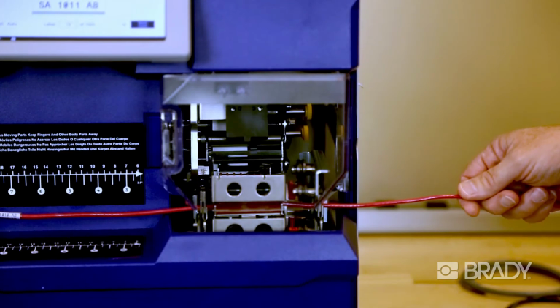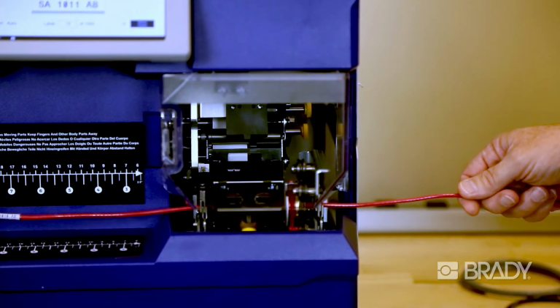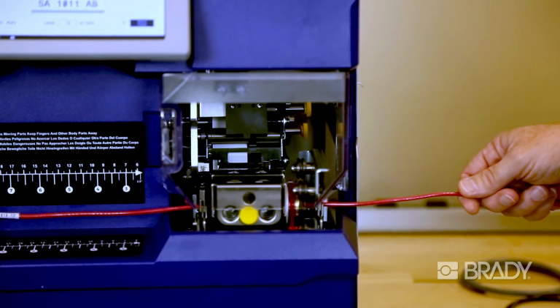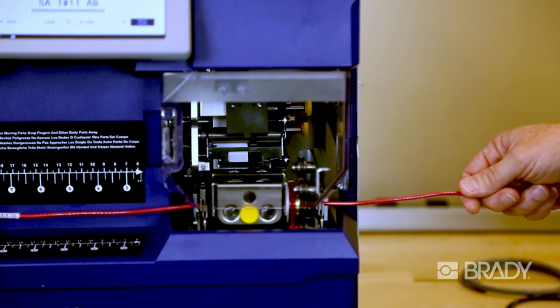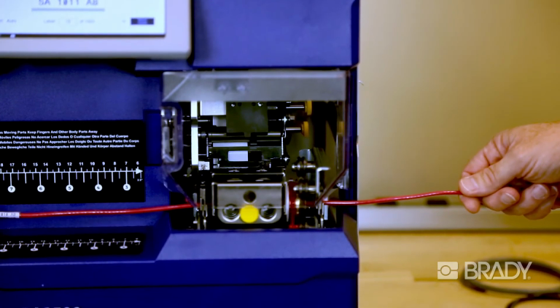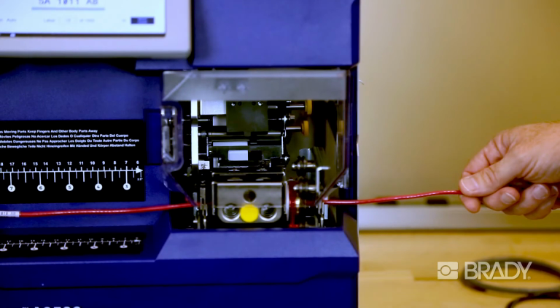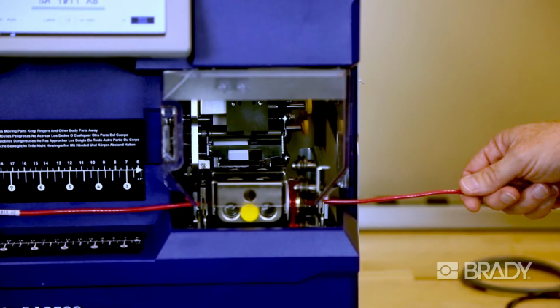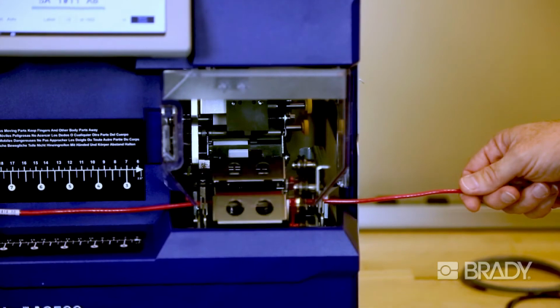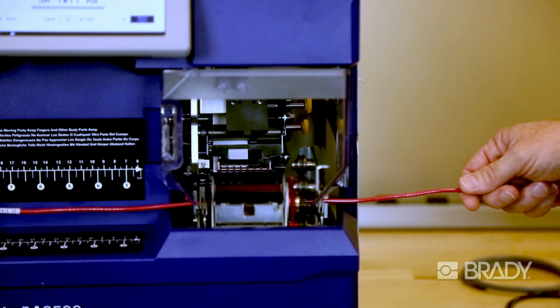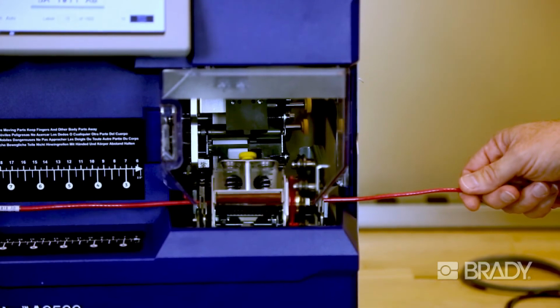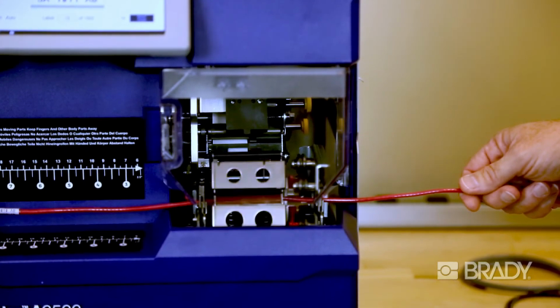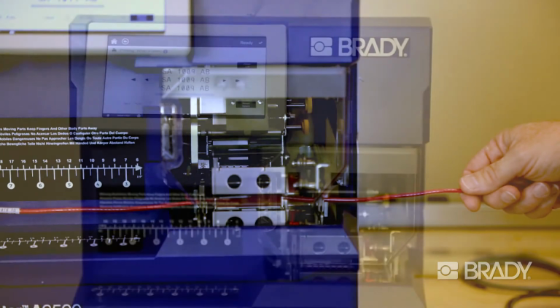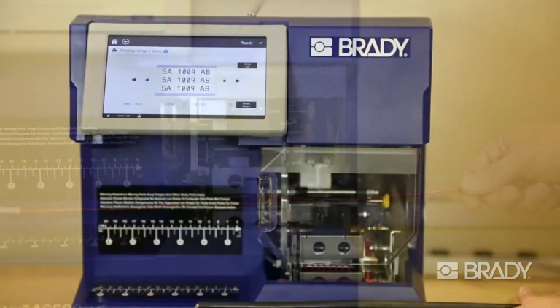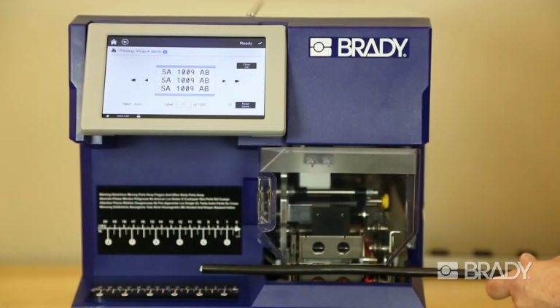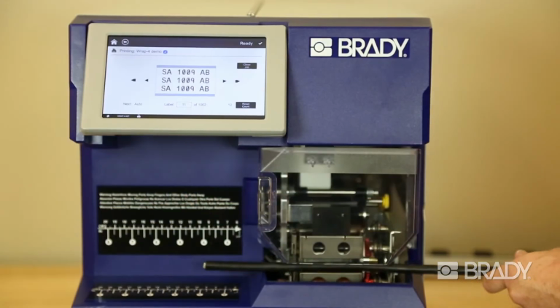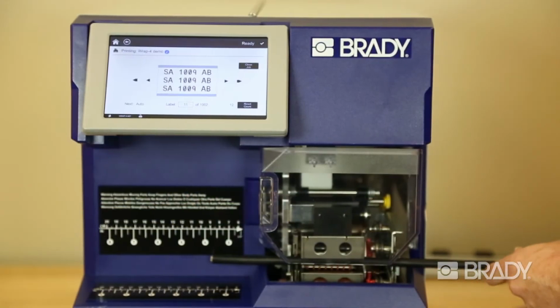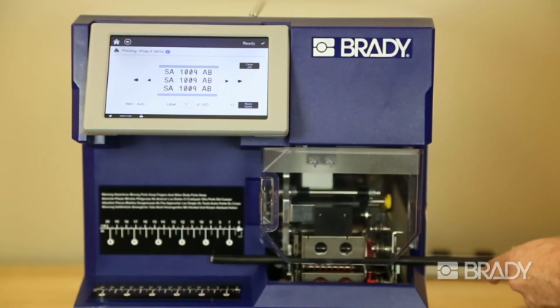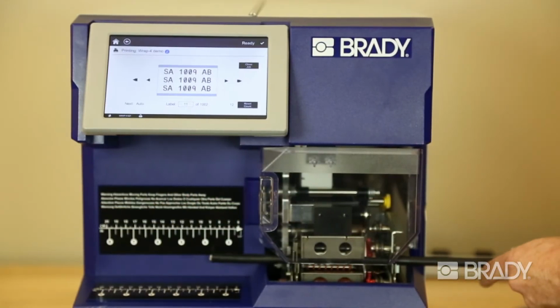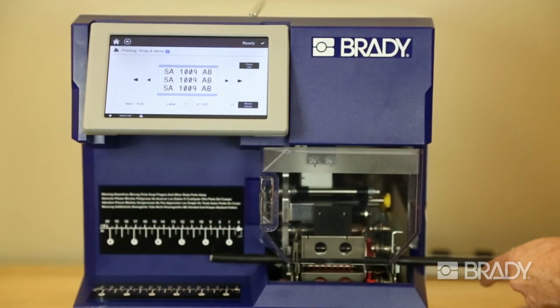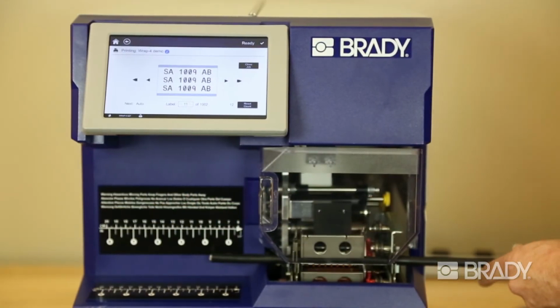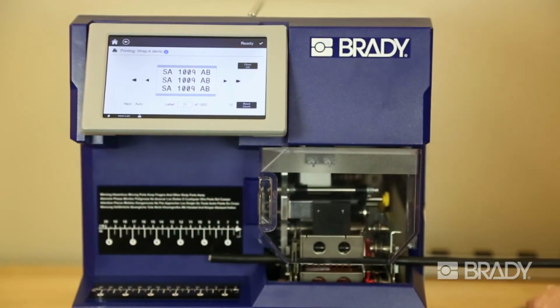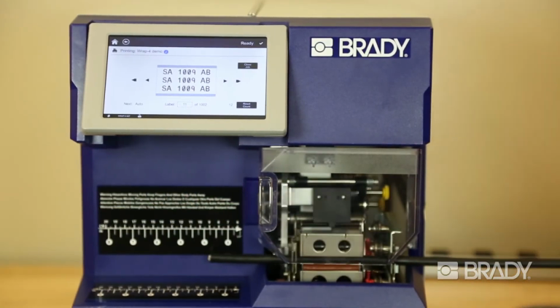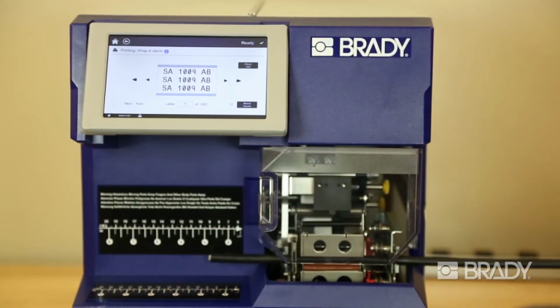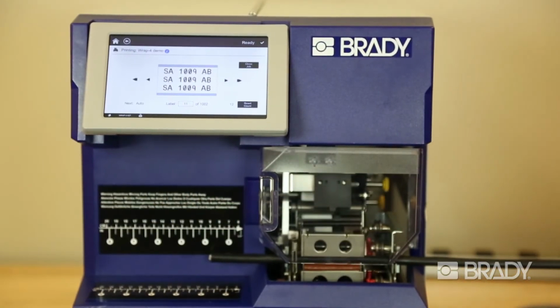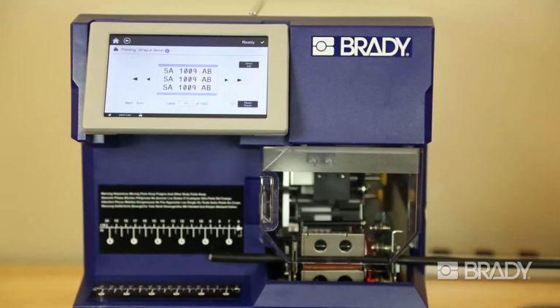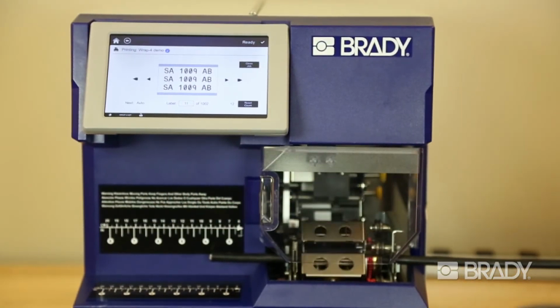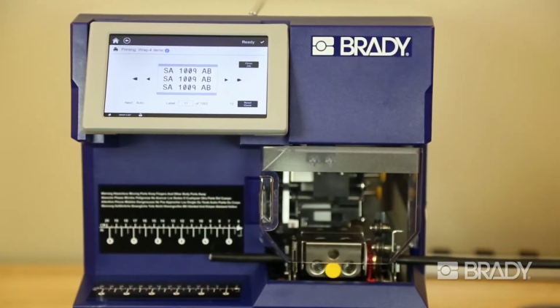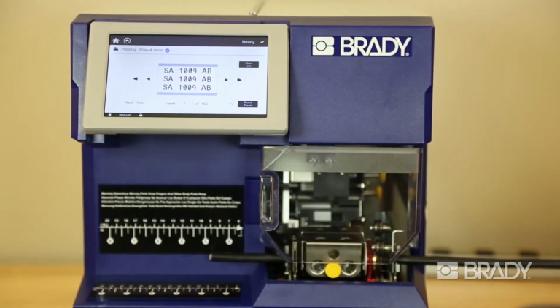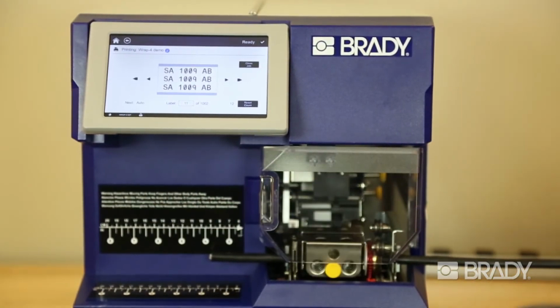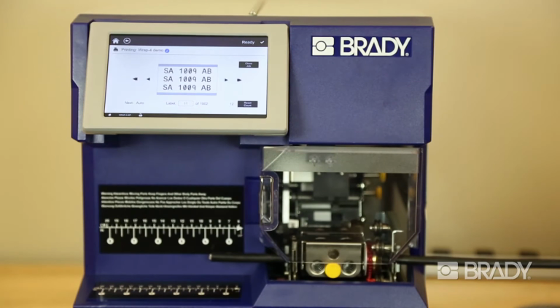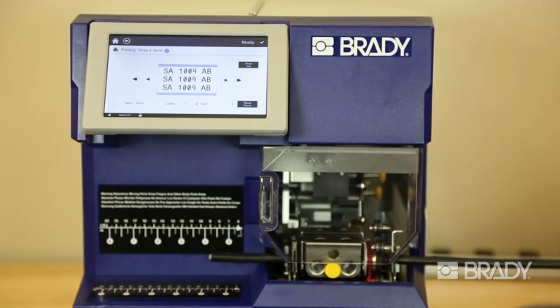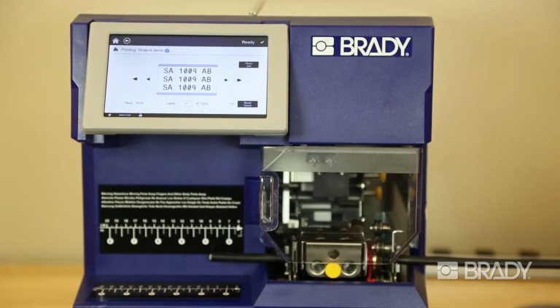We offer a wide range of labels for the Raptor, ranging in widths from as small as half an inch wide up to as large as two inches wide.